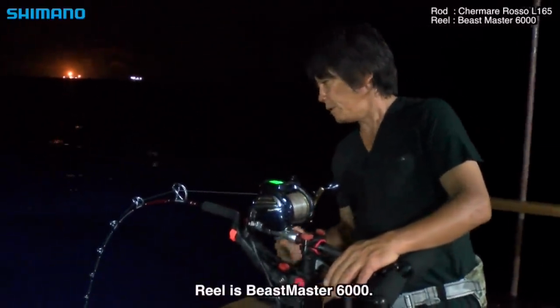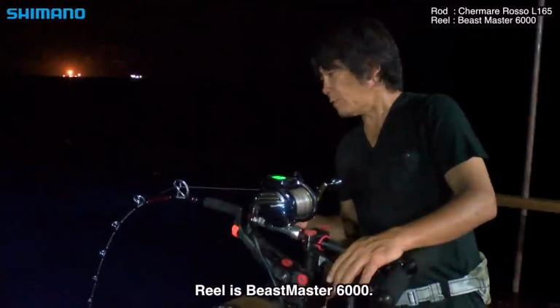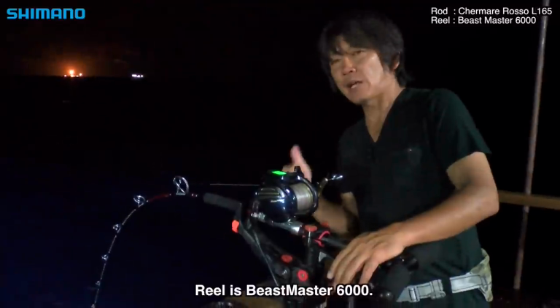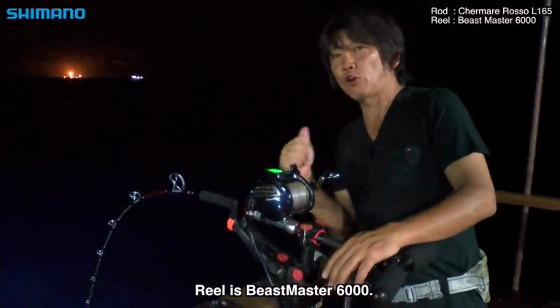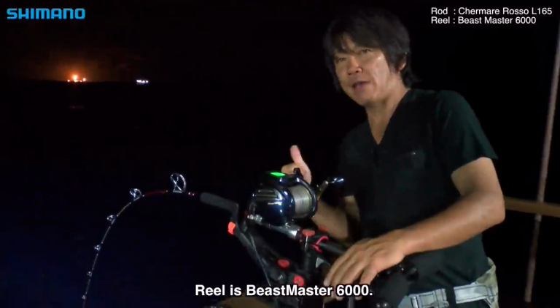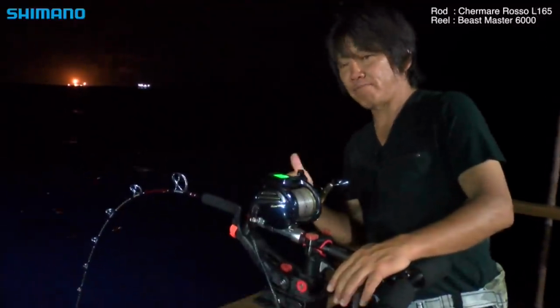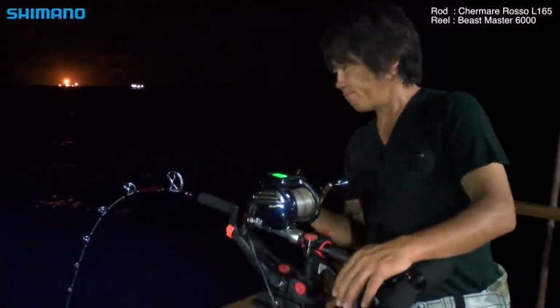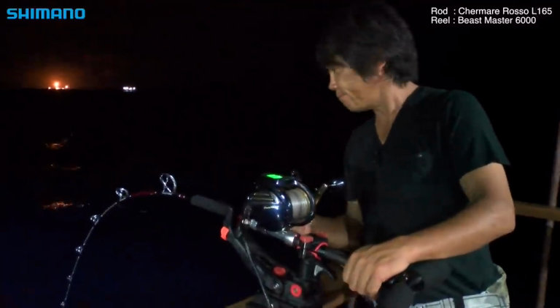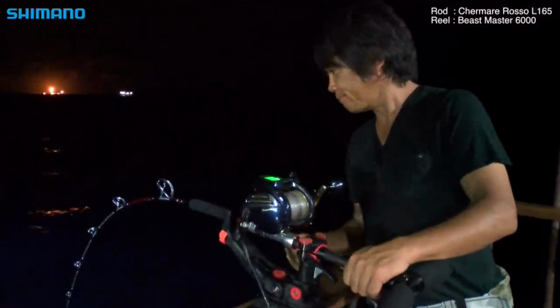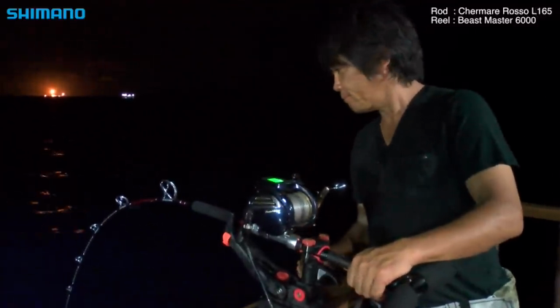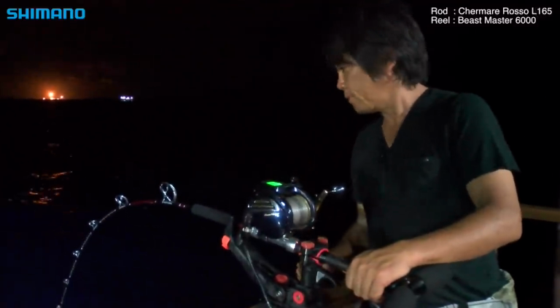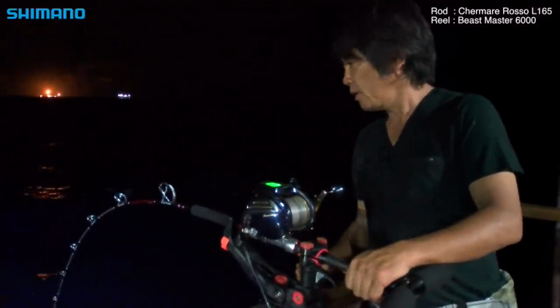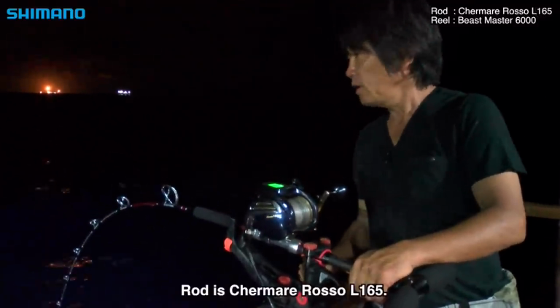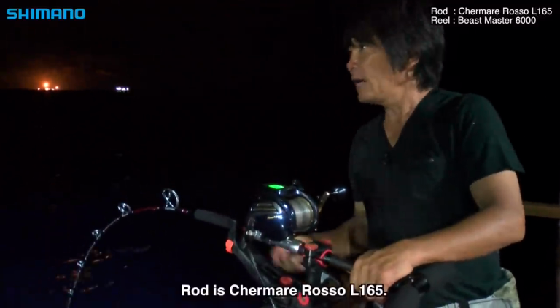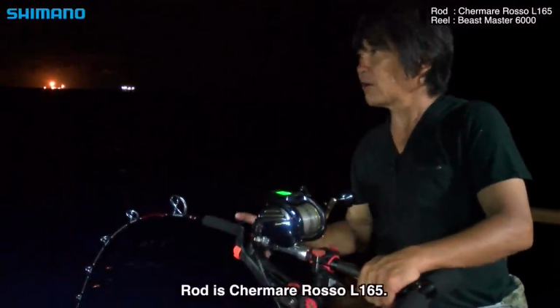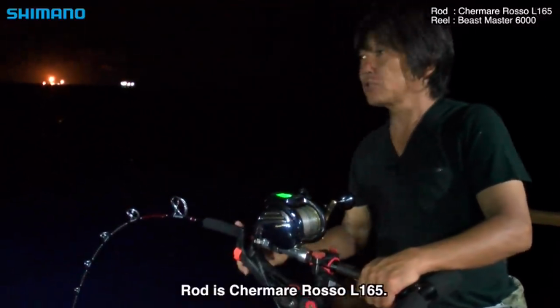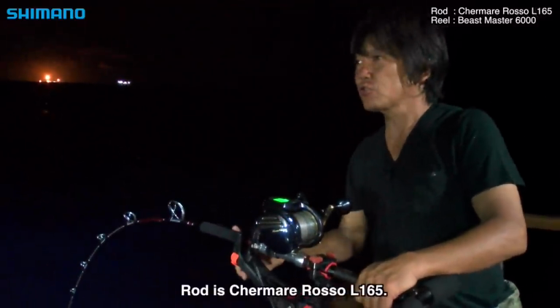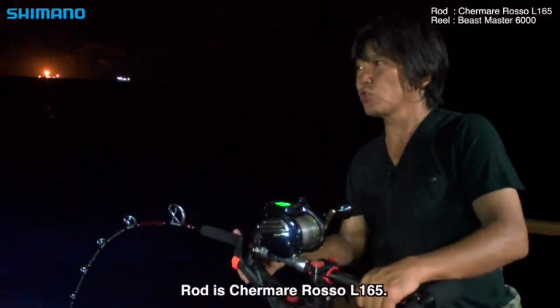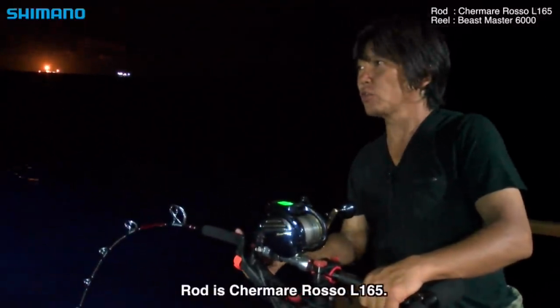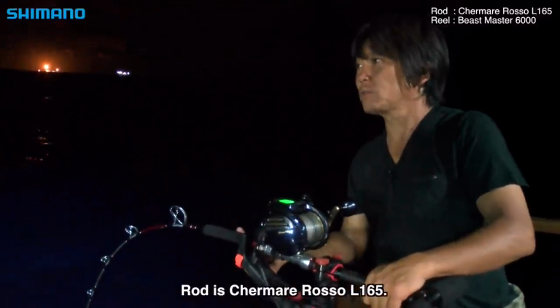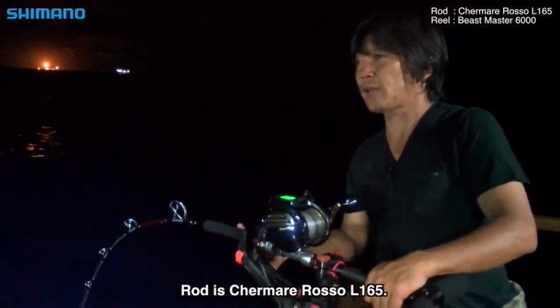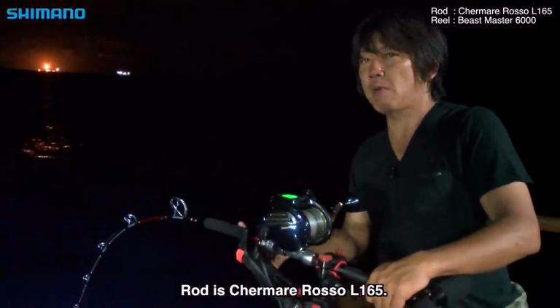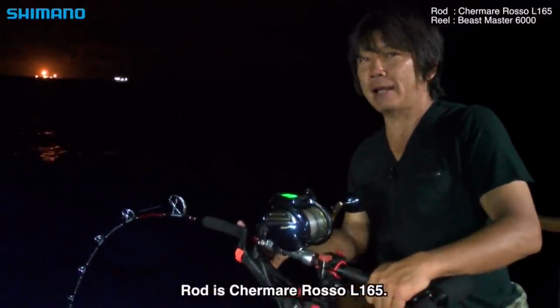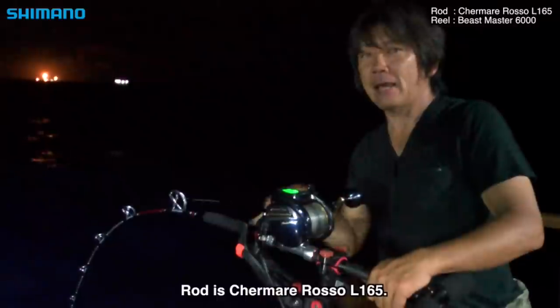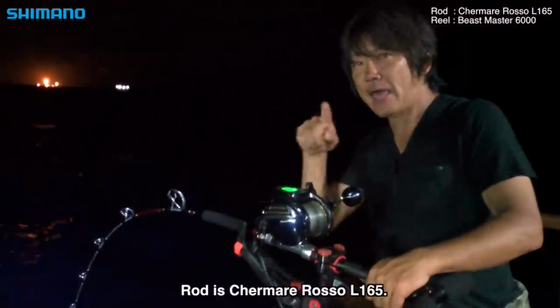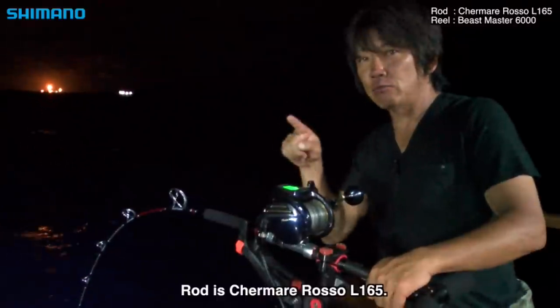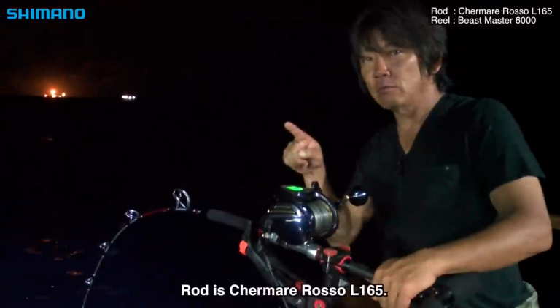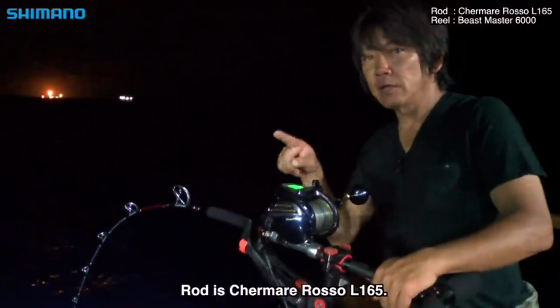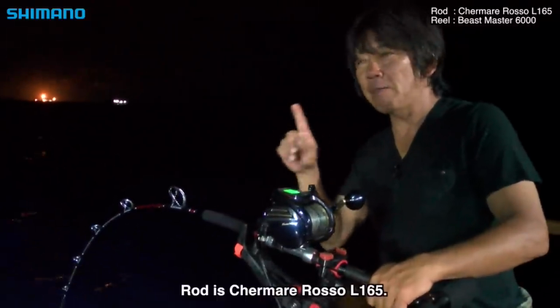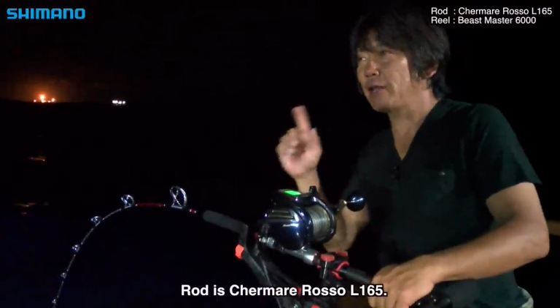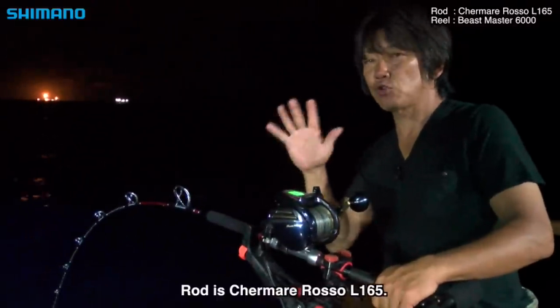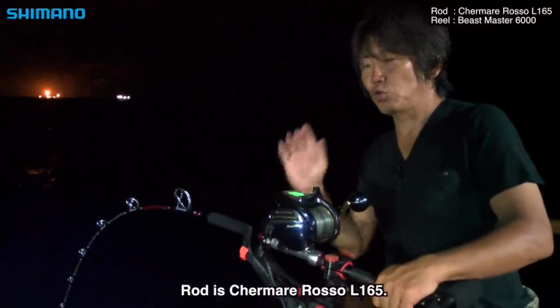Beastmaster! This one is the L-165. (We're using the Beastmaster reel here. The rod is the L-165 model.)